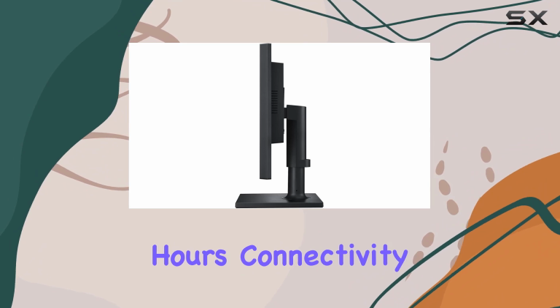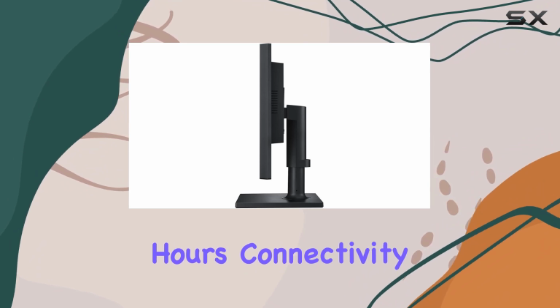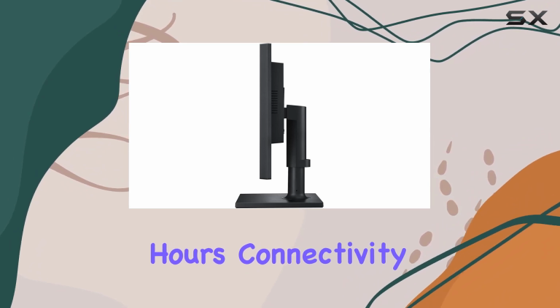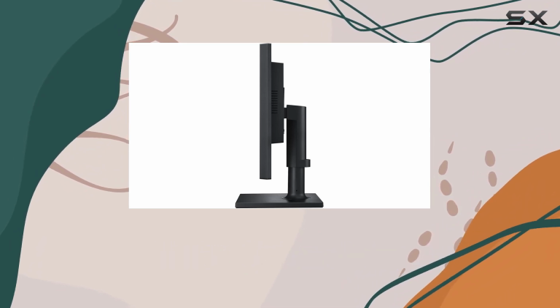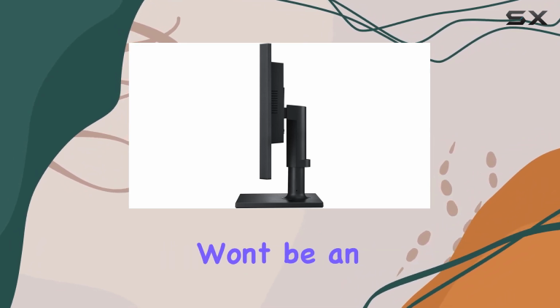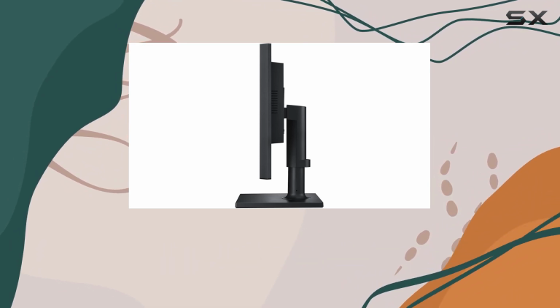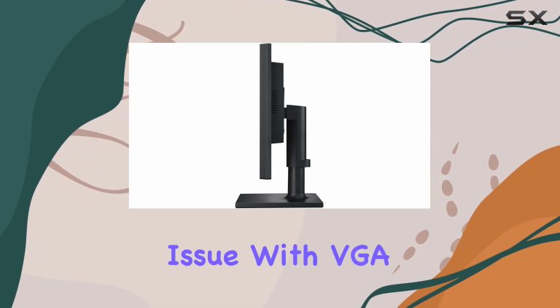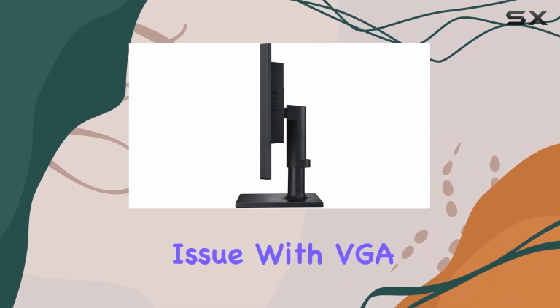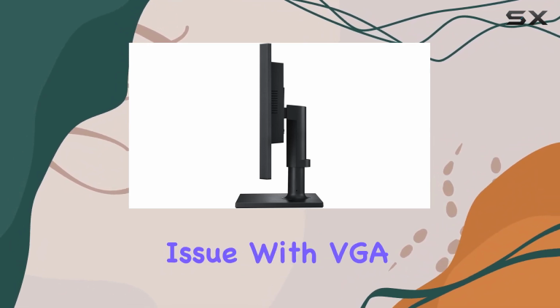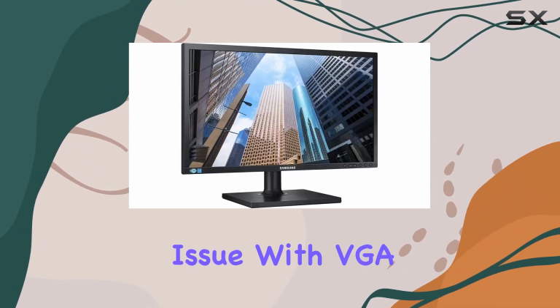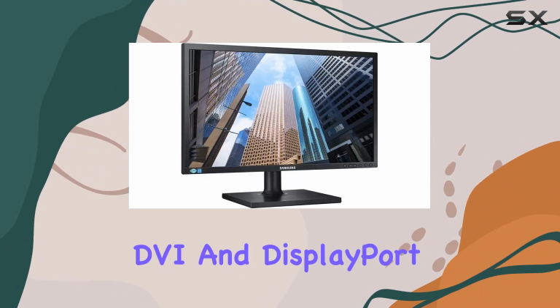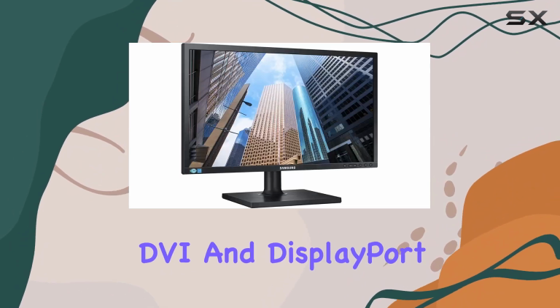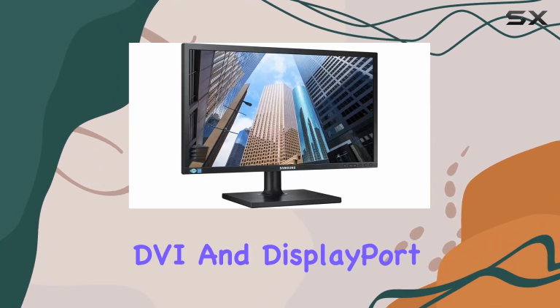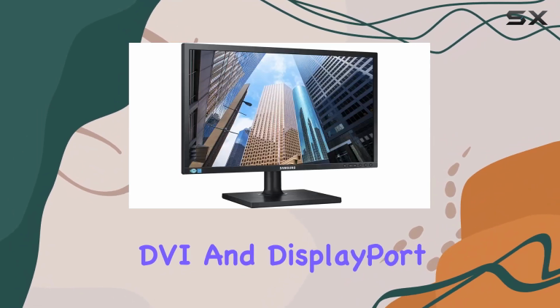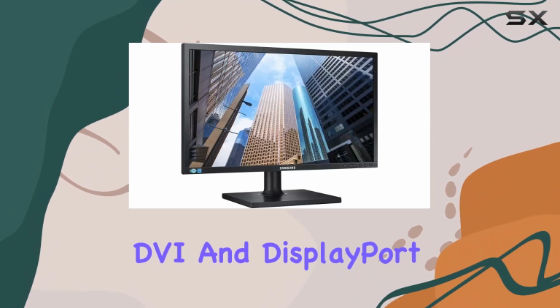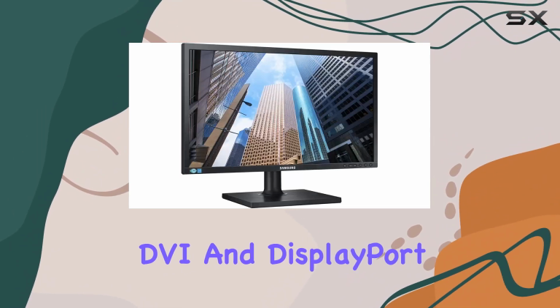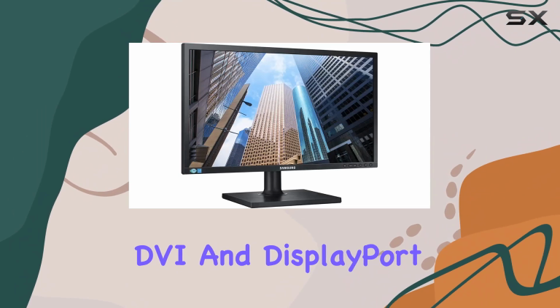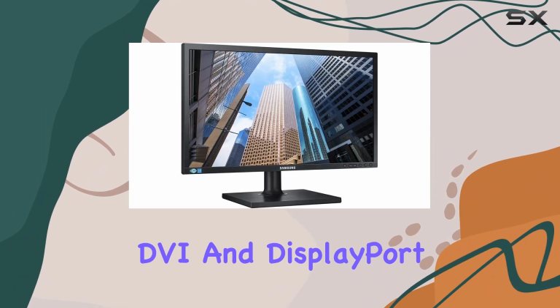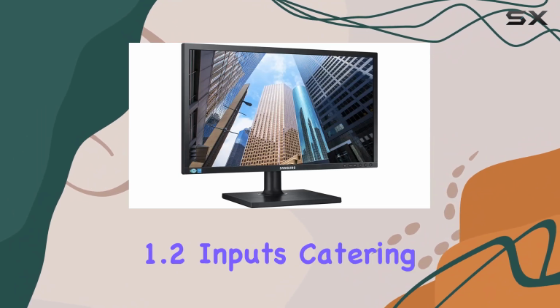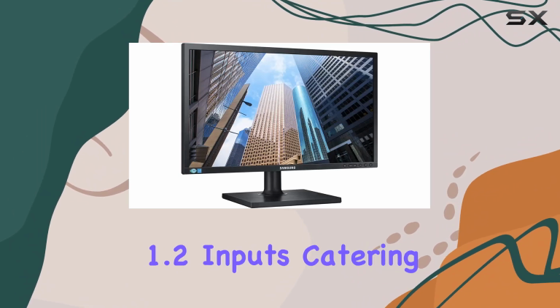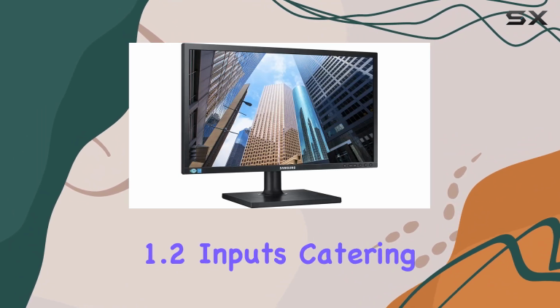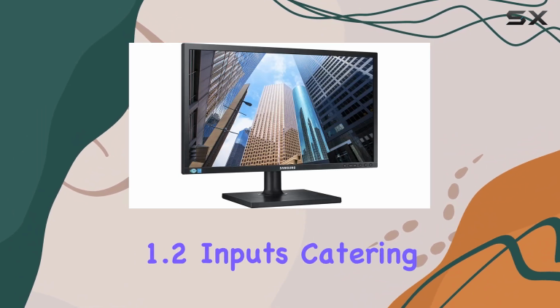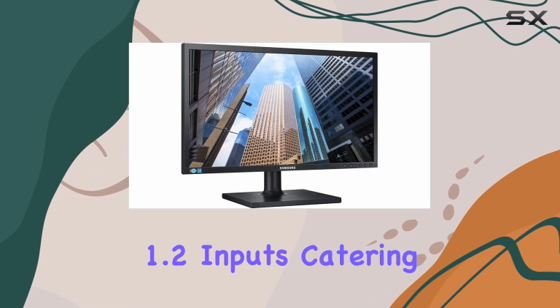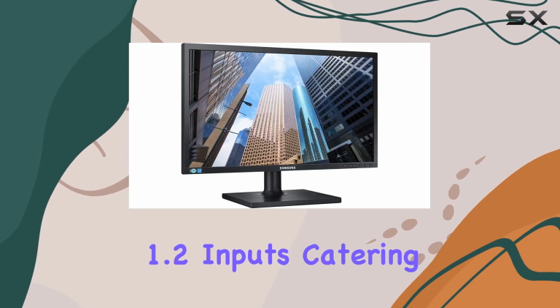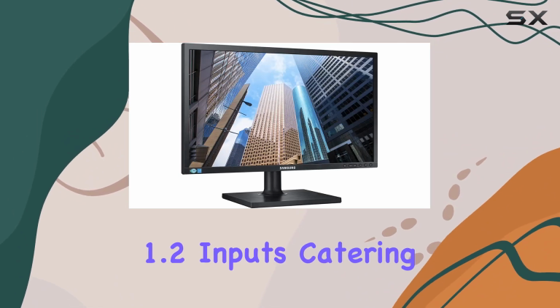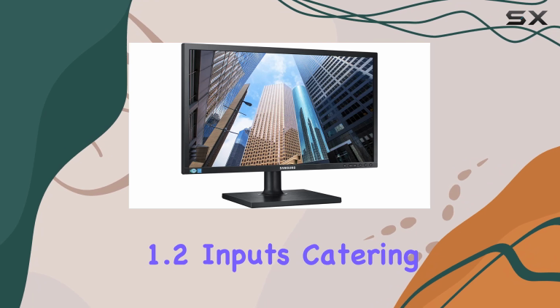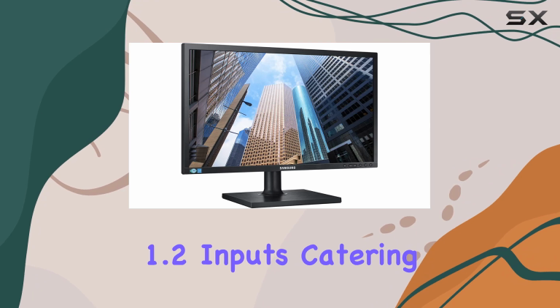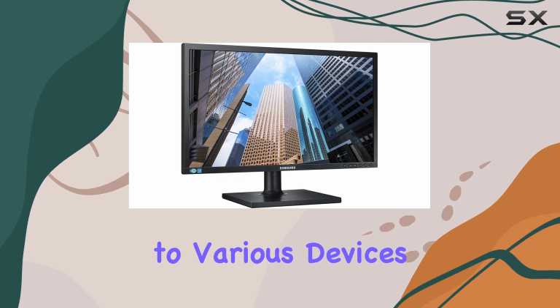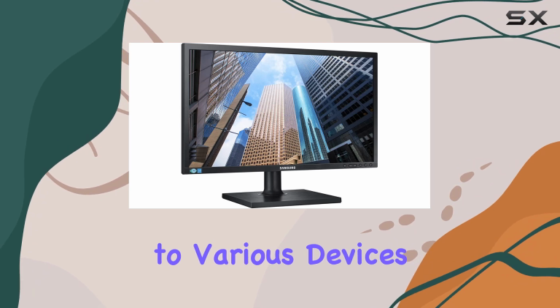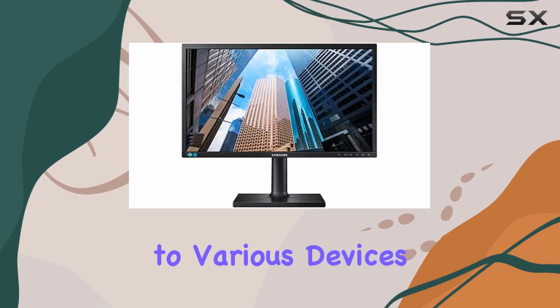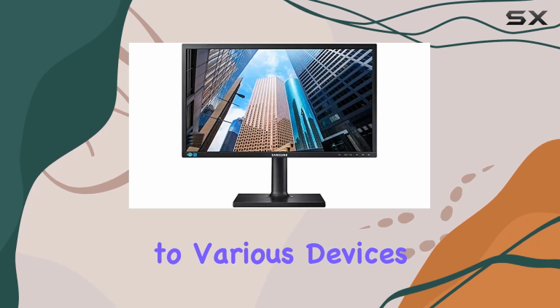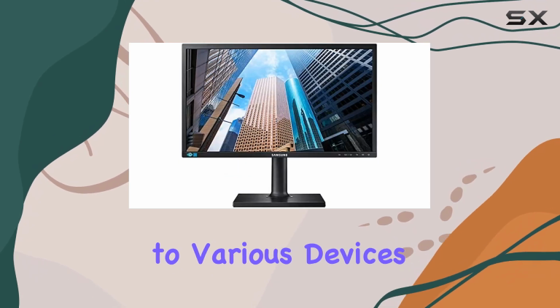Connectivity won't be an issue with VGA, DVI, and DisplayPort 1.2 inputs, catering to various devices.